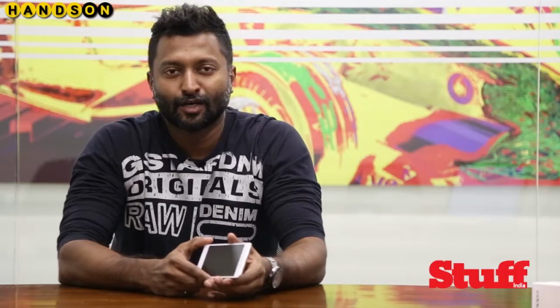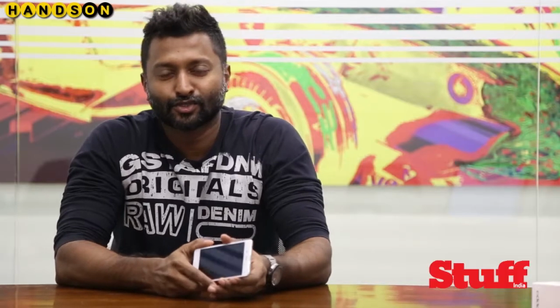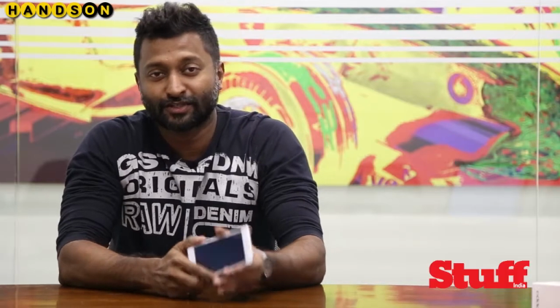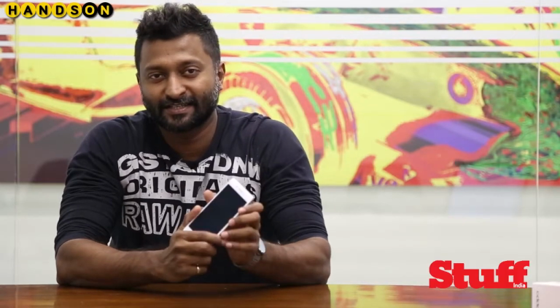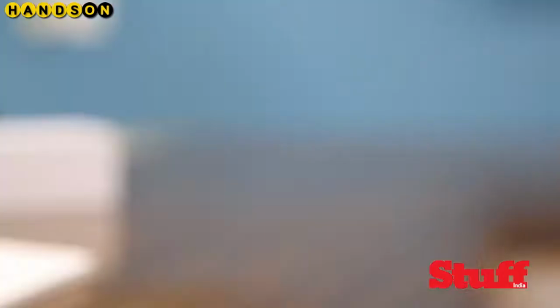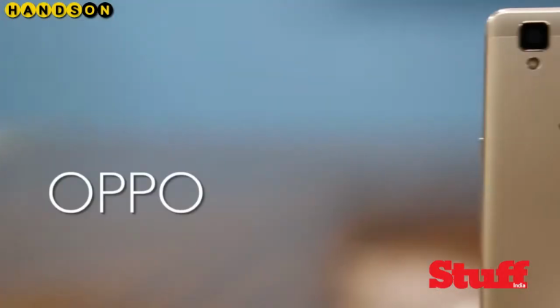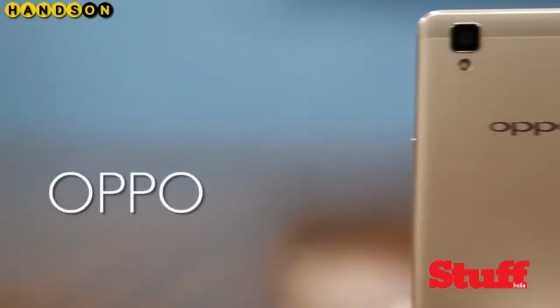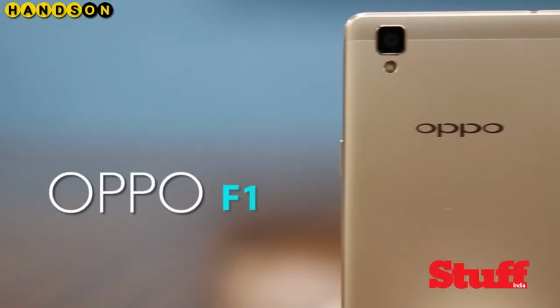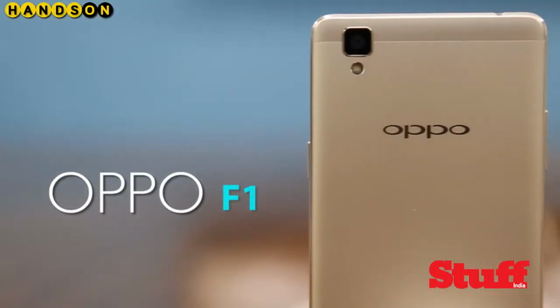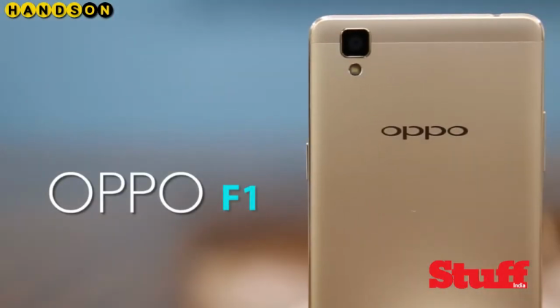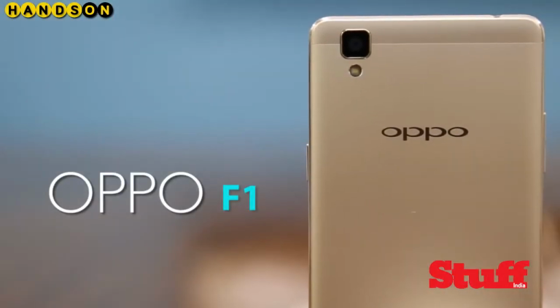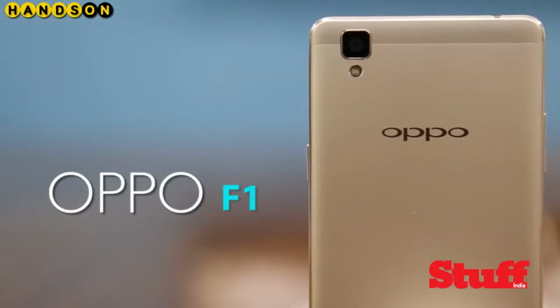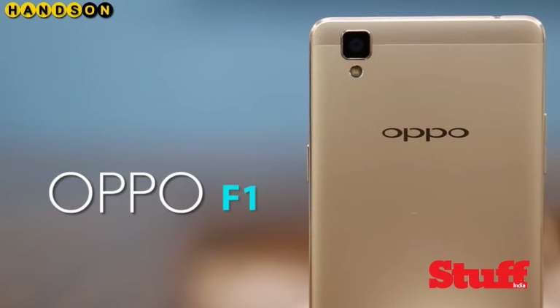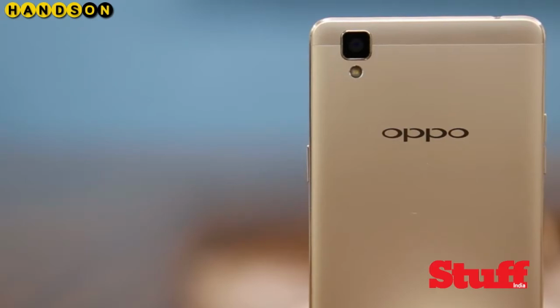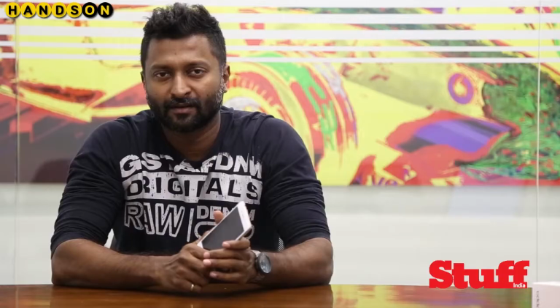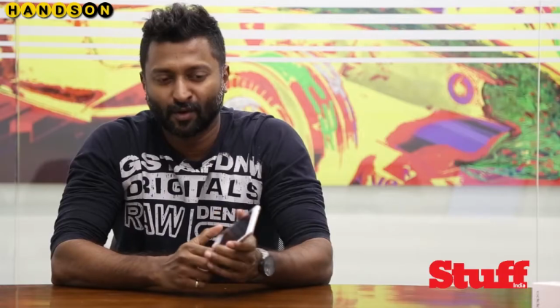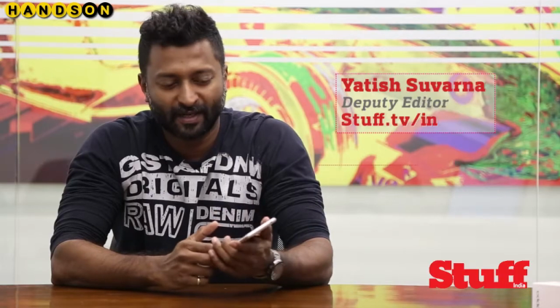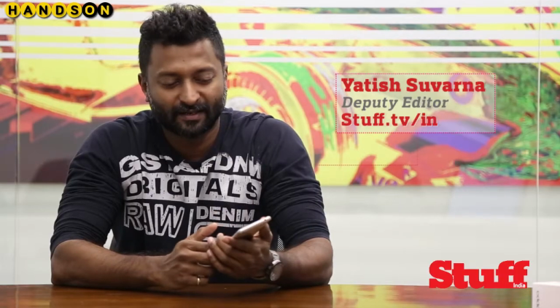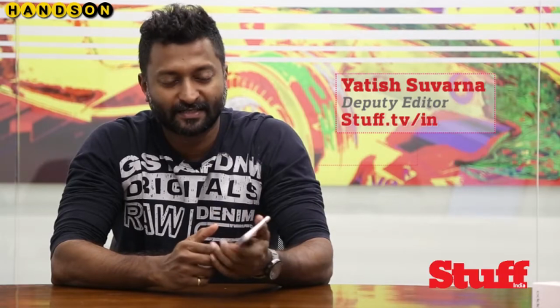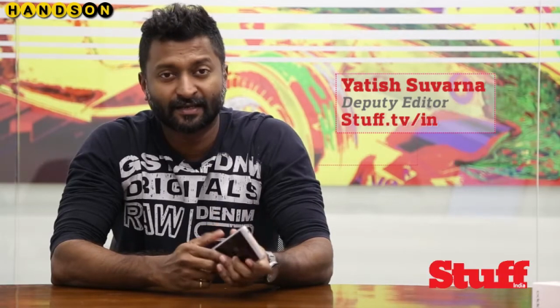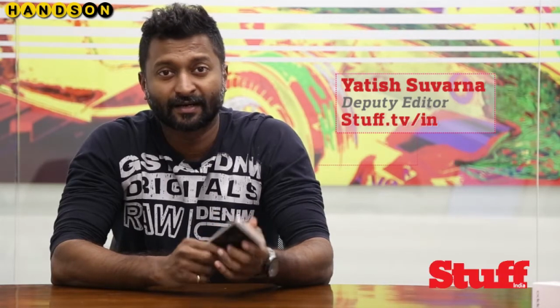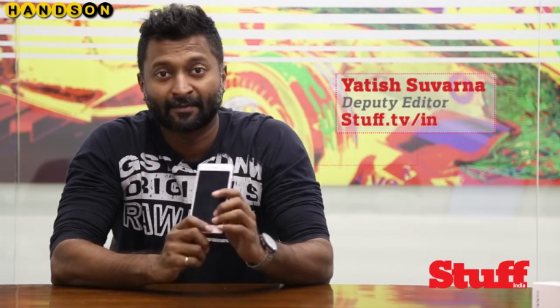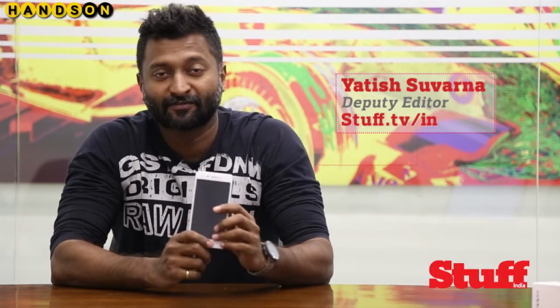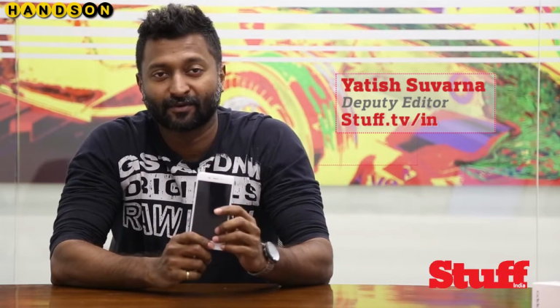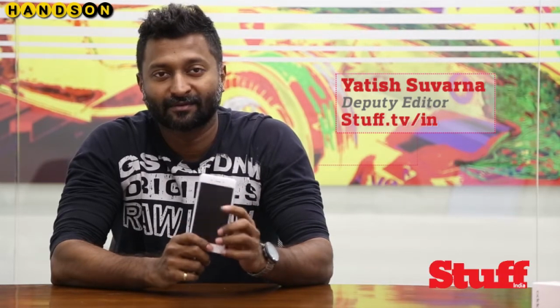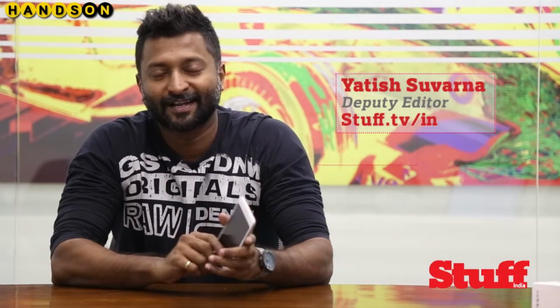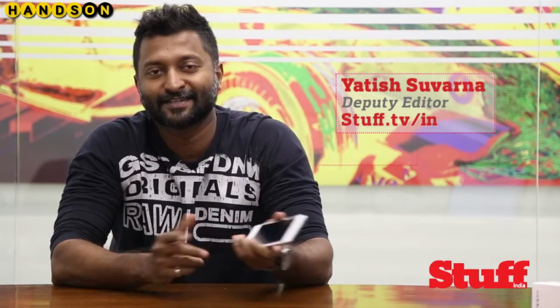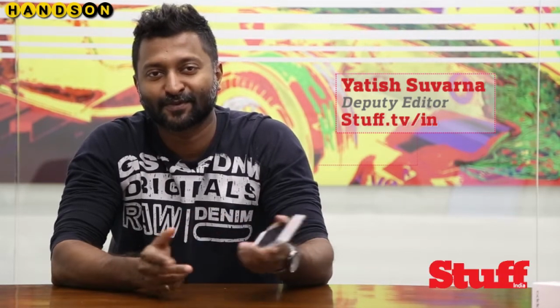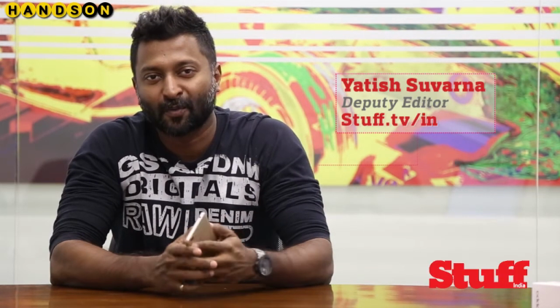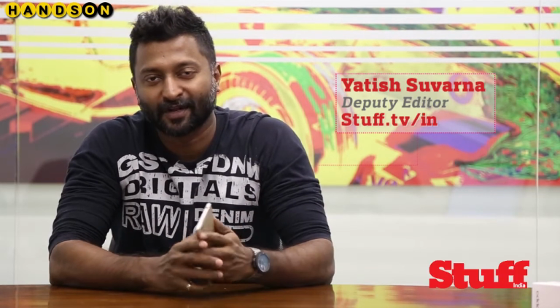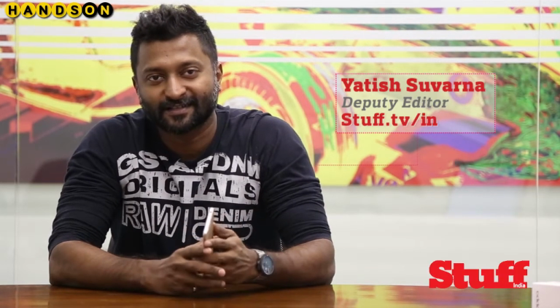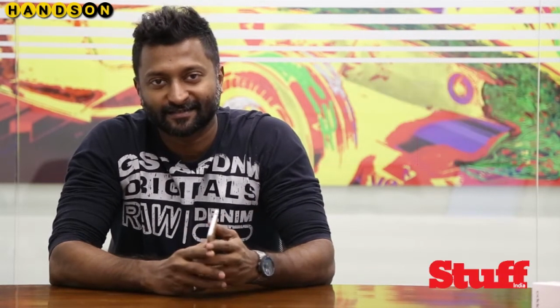So this is the new Oppo F1 smartphone — no wait, it's a camera phone. At least that's what Oppo tells us.